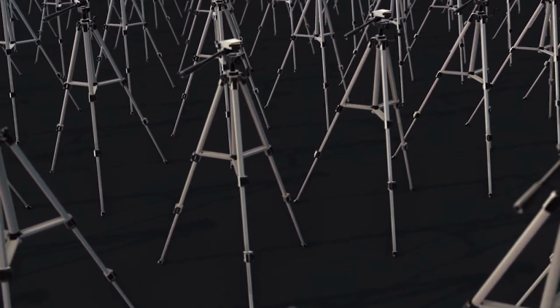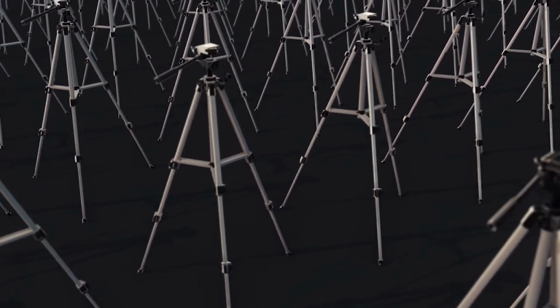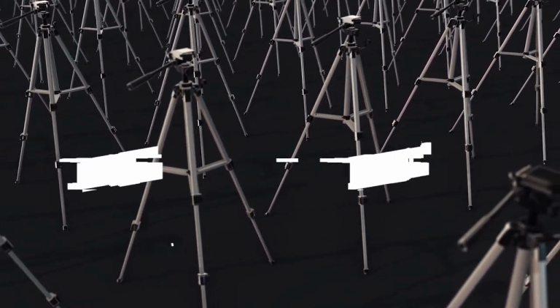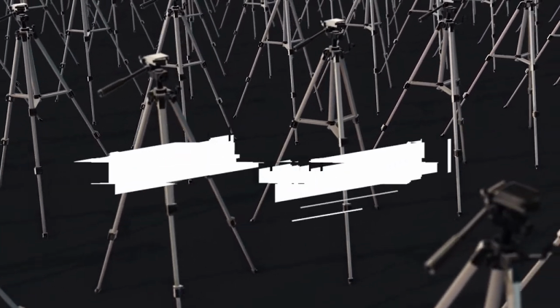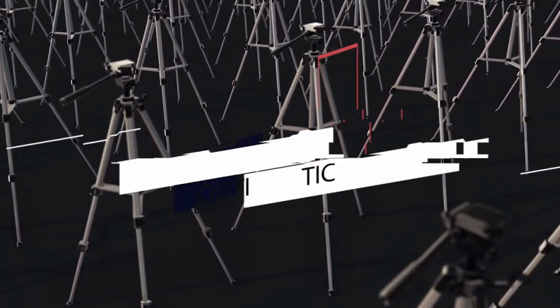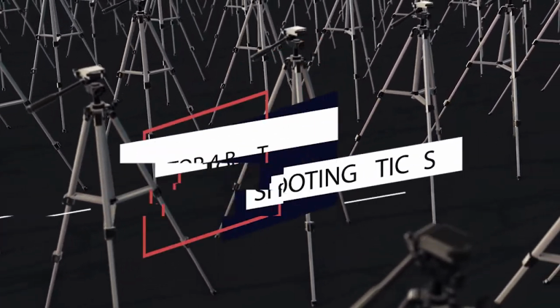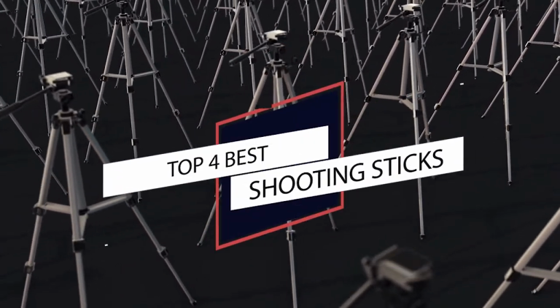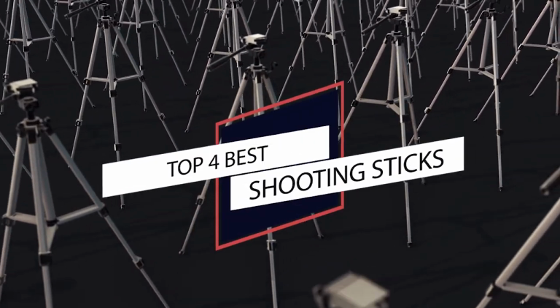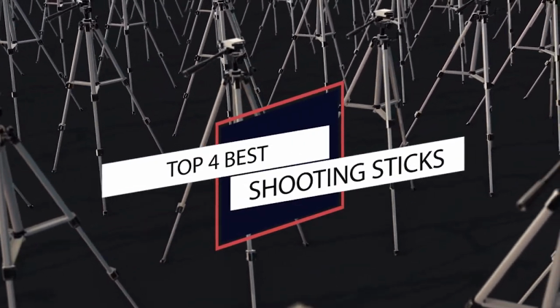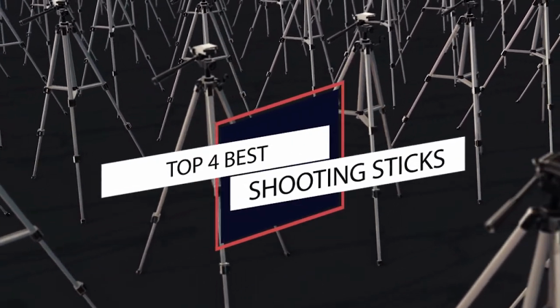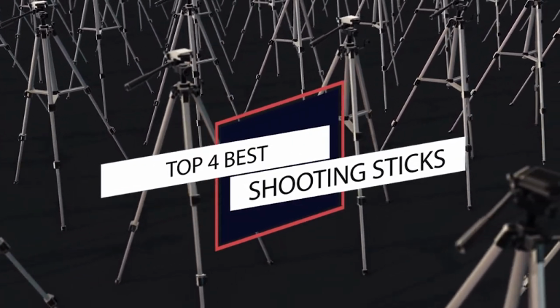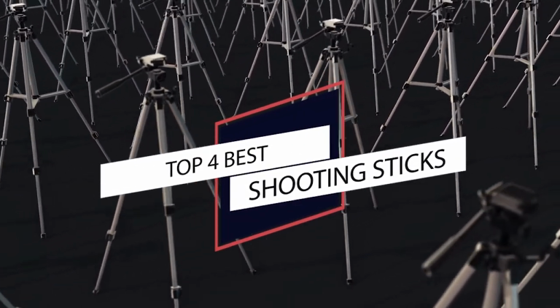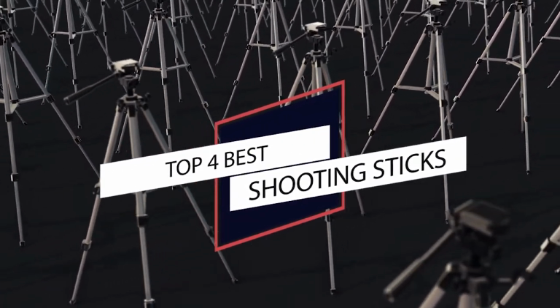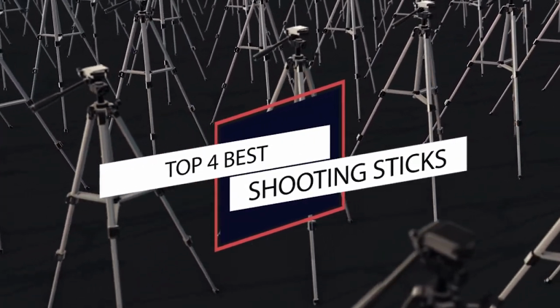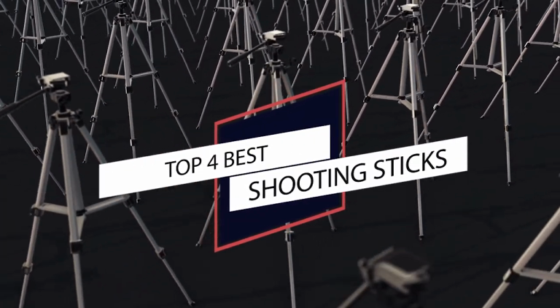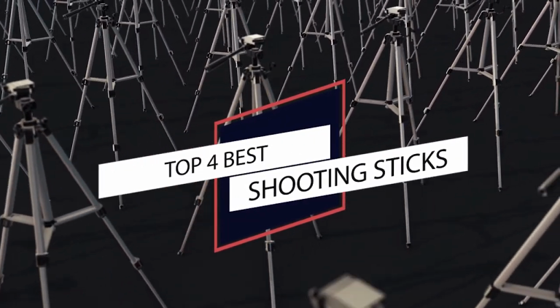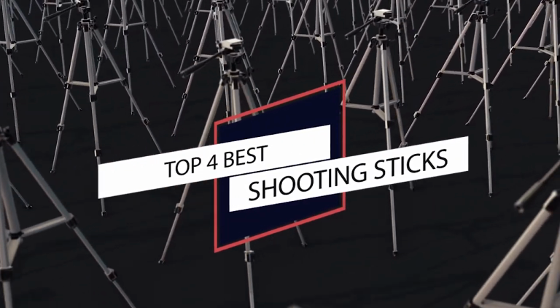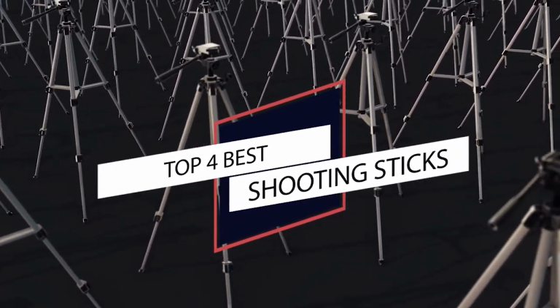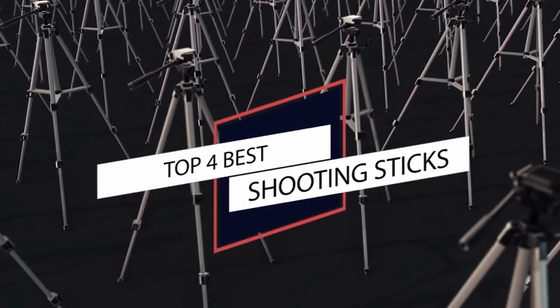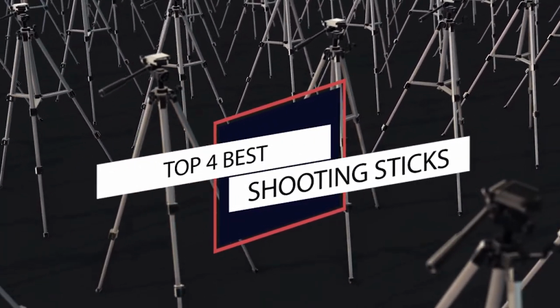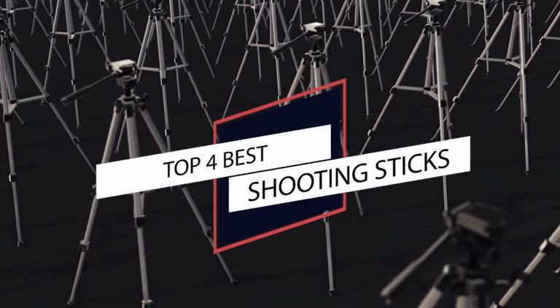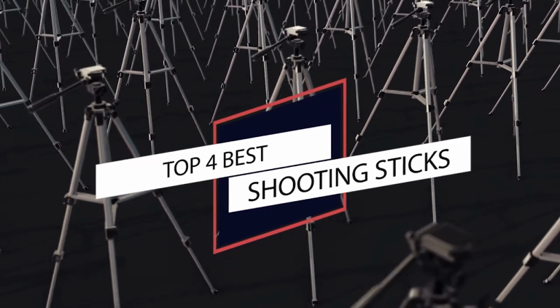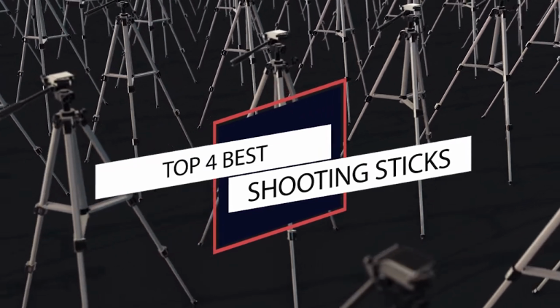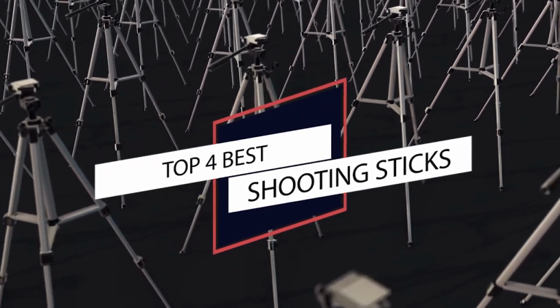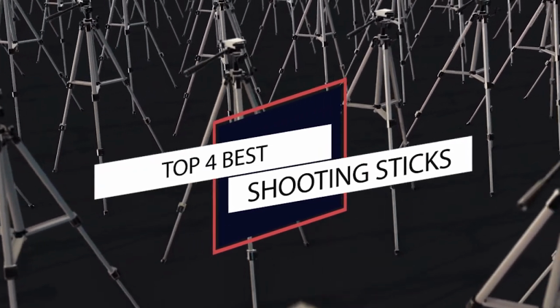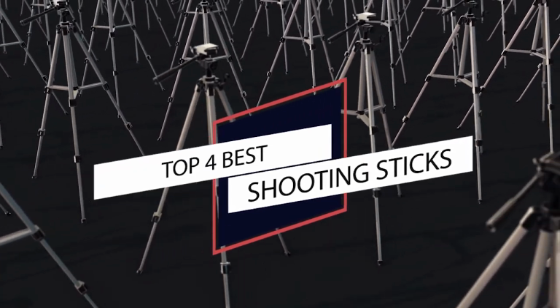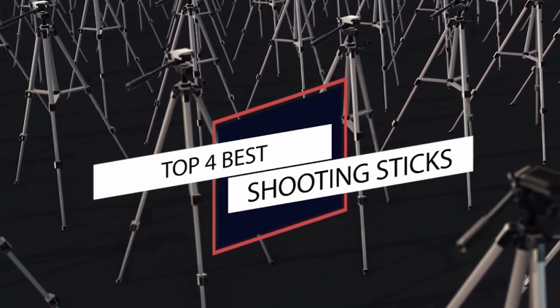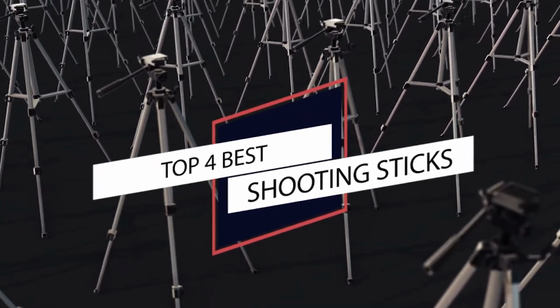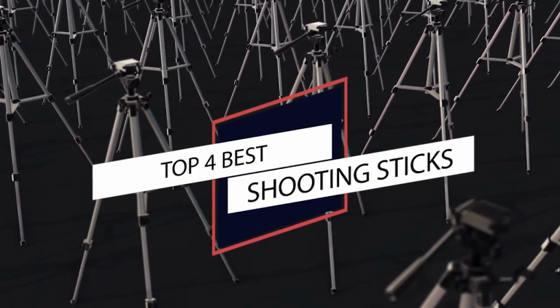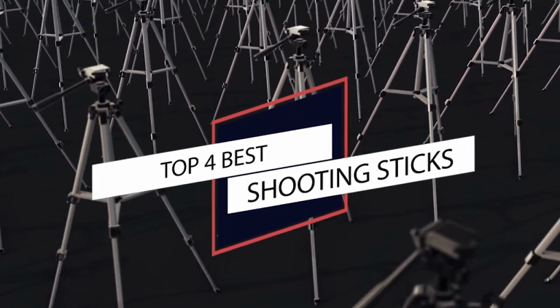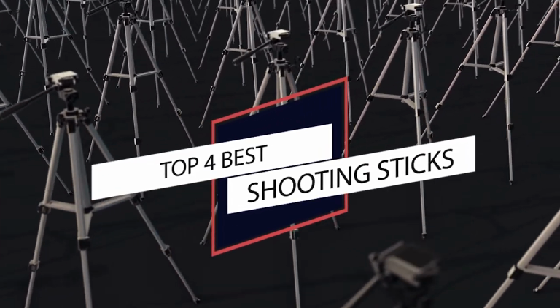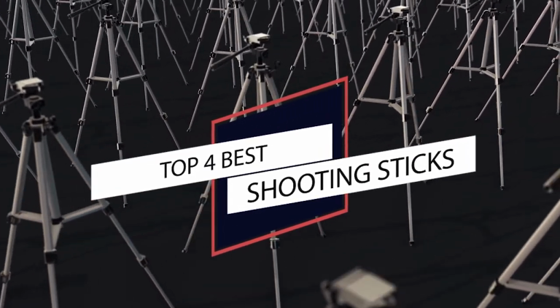No matter how experienced you are as a shooter, a solid rest will improve your accuracy. In this video, we review what we consider some of the top models on the market today.